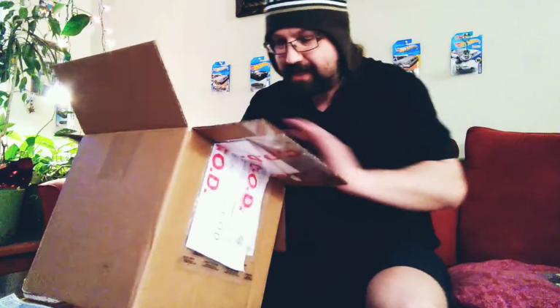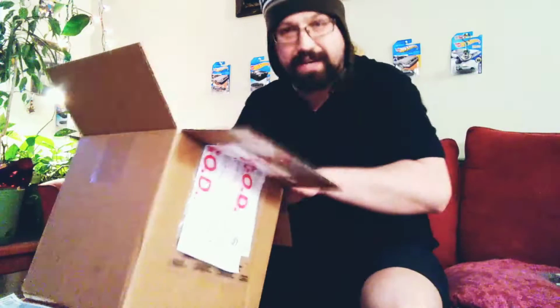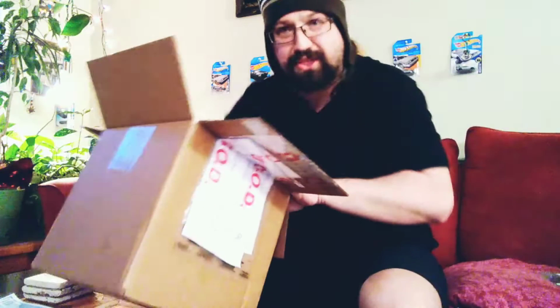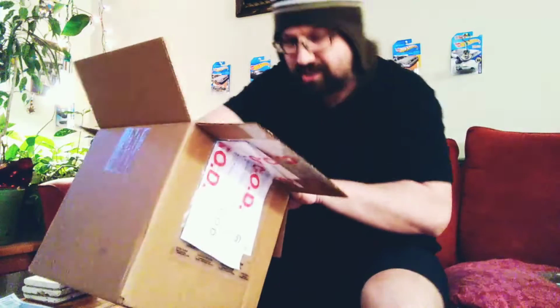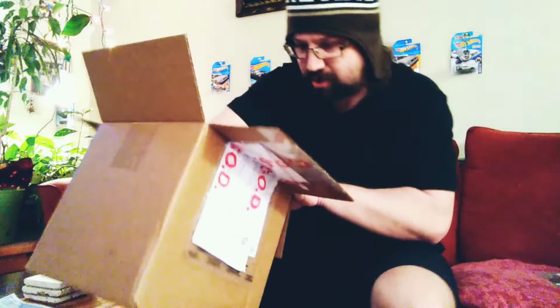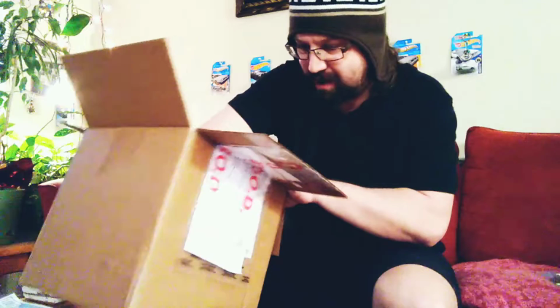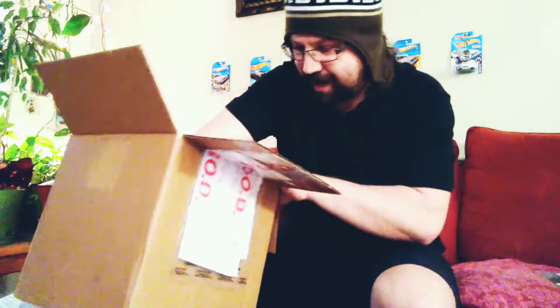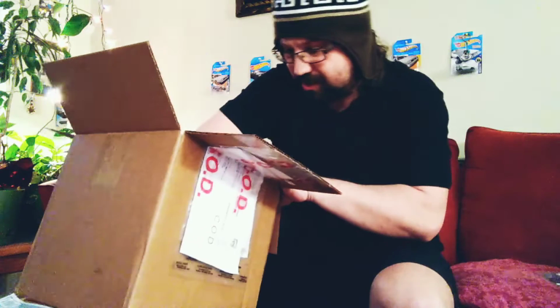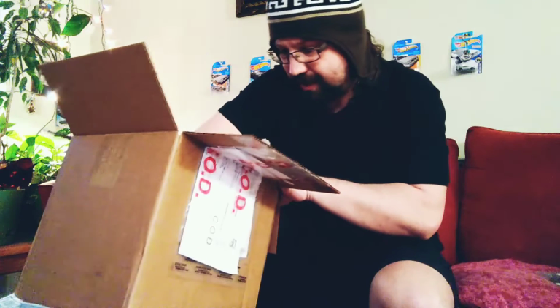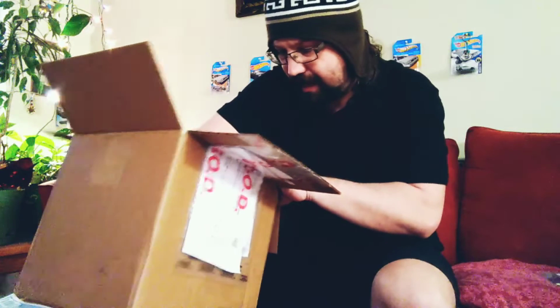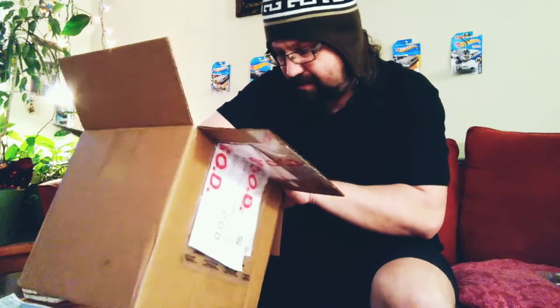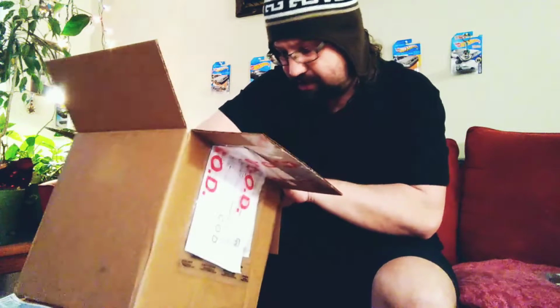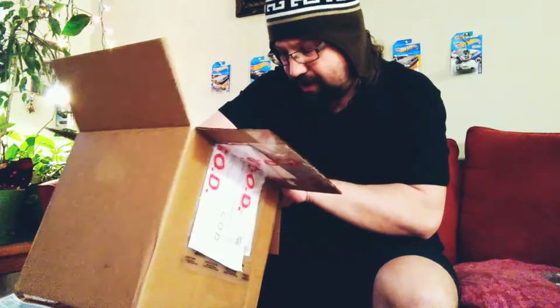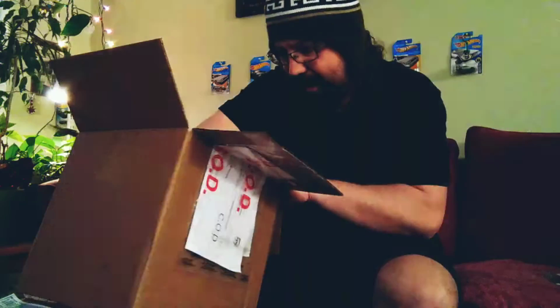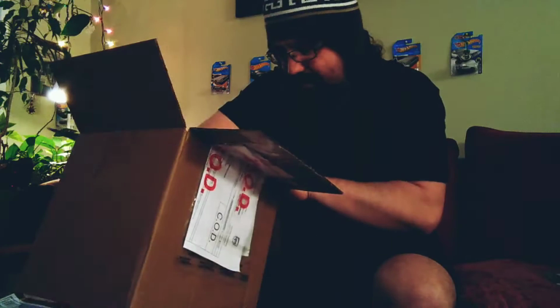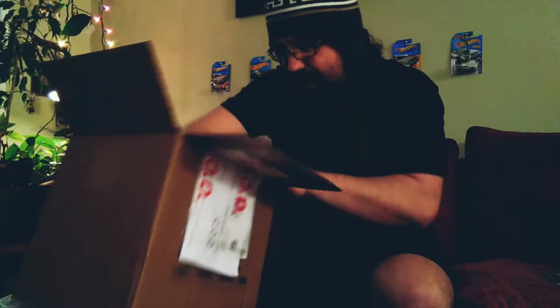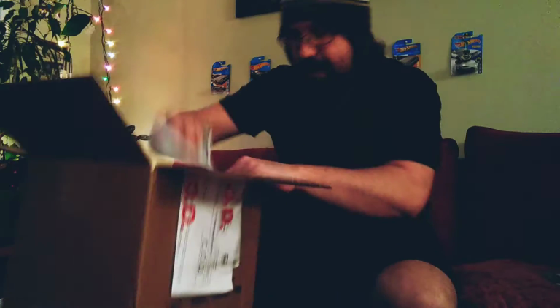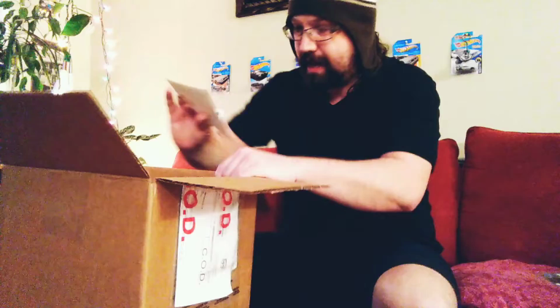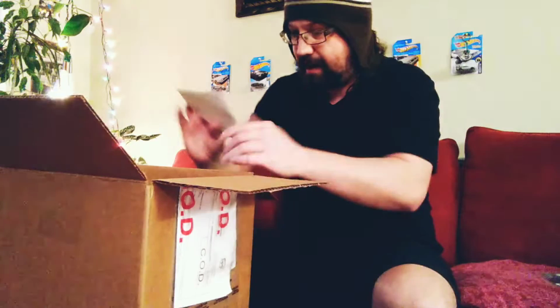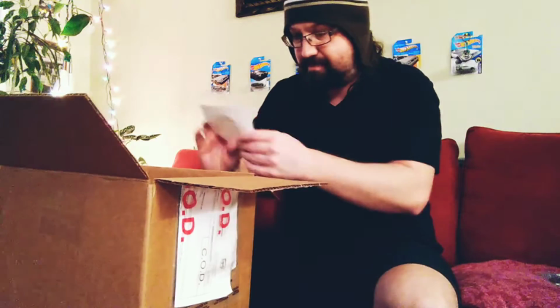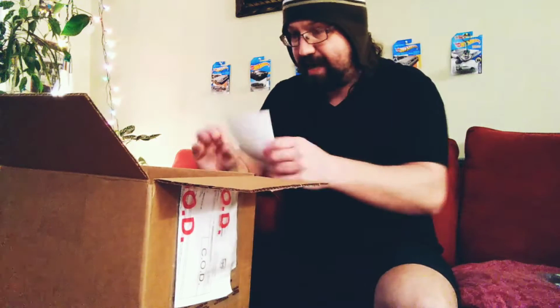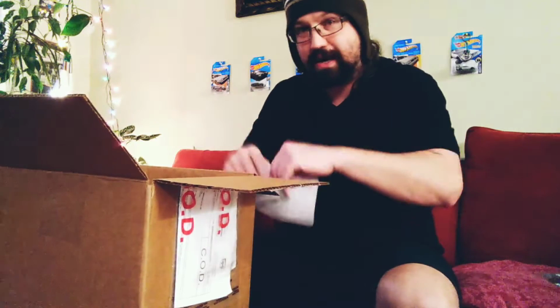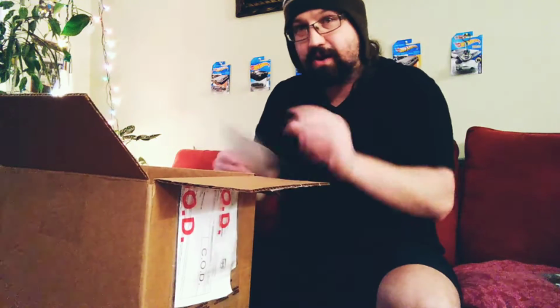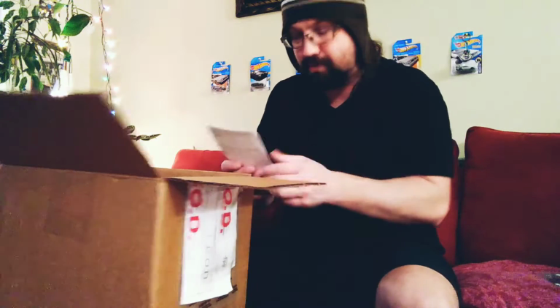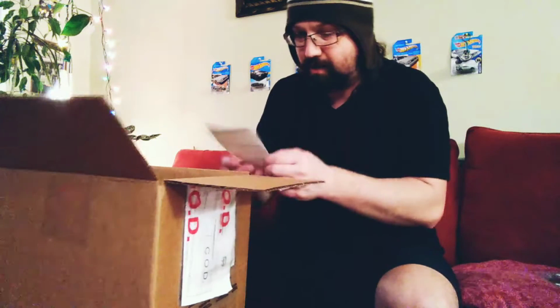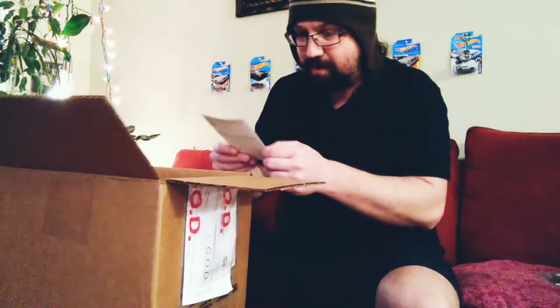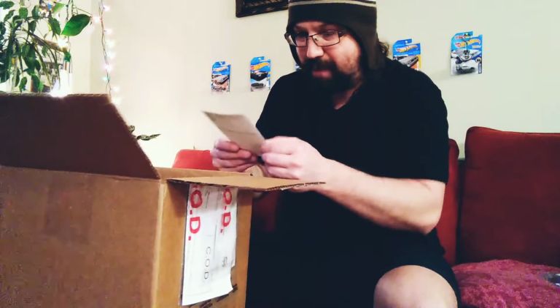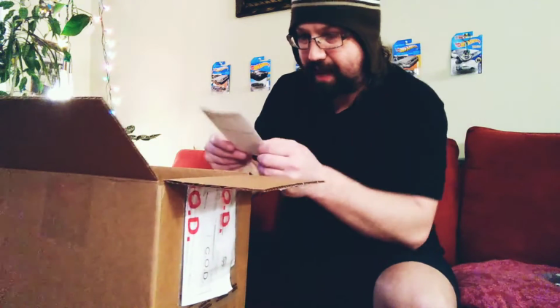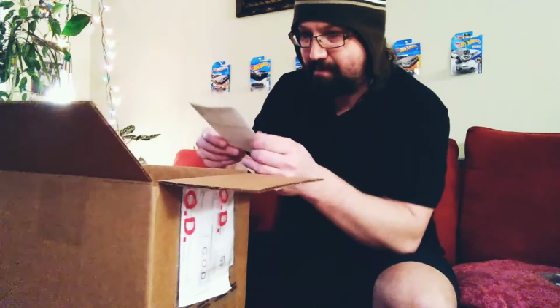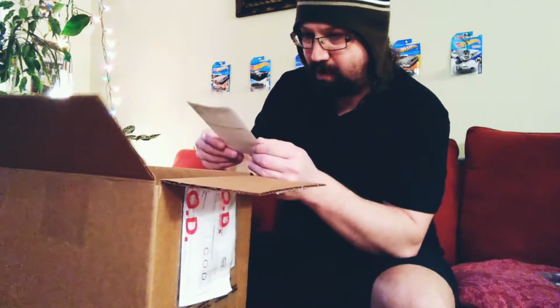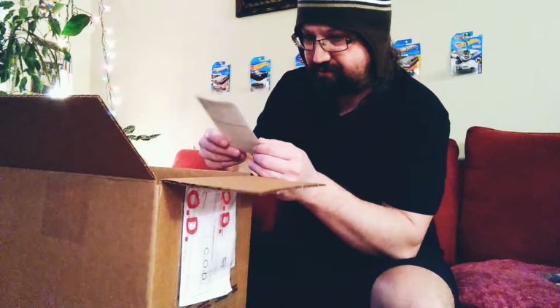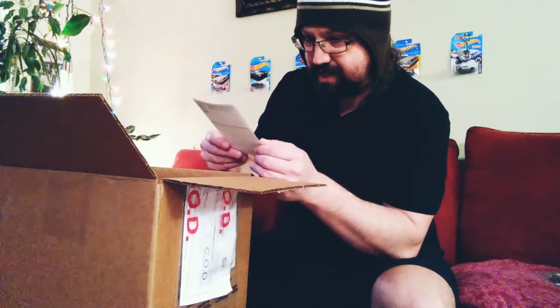Like I said, nothing against Source BMX — I'm sure they're a great company. But I don't really want to be paying import fees.